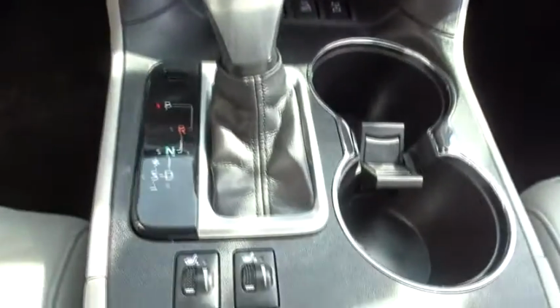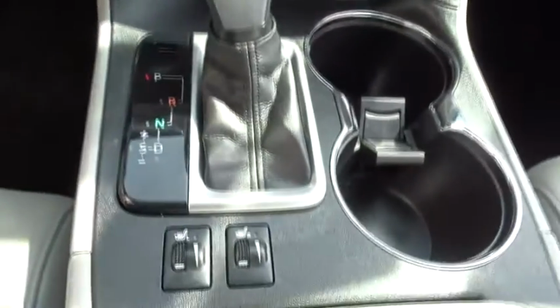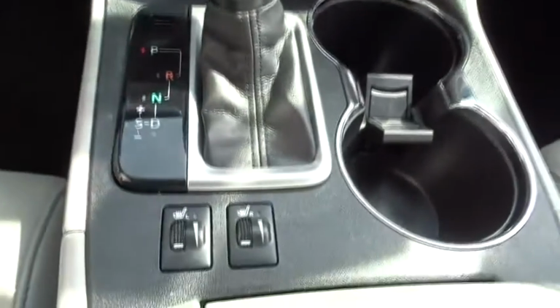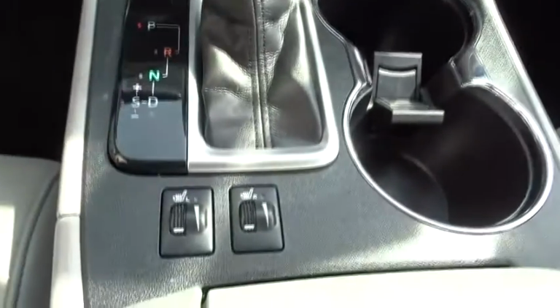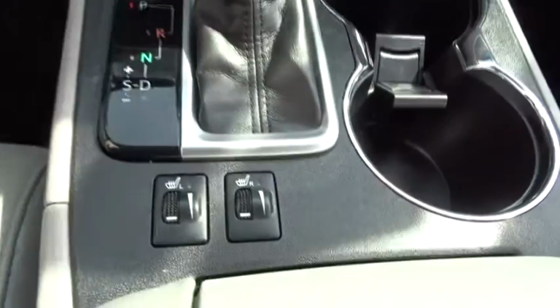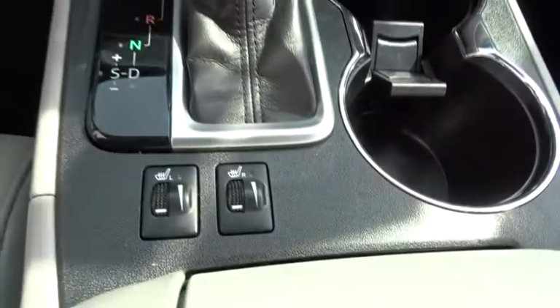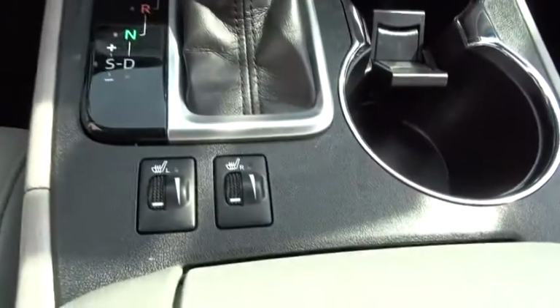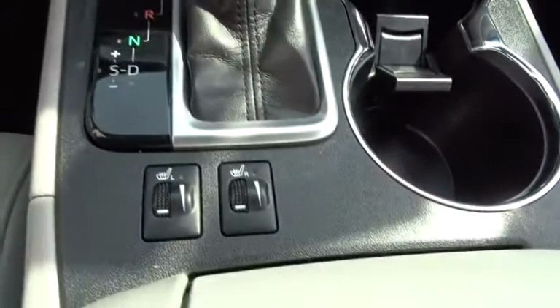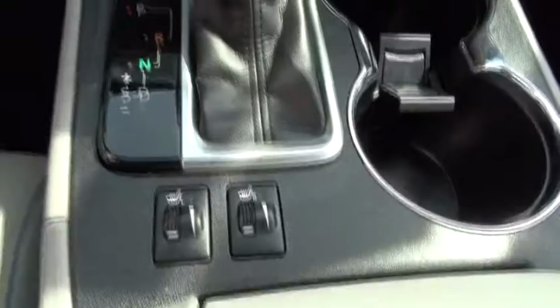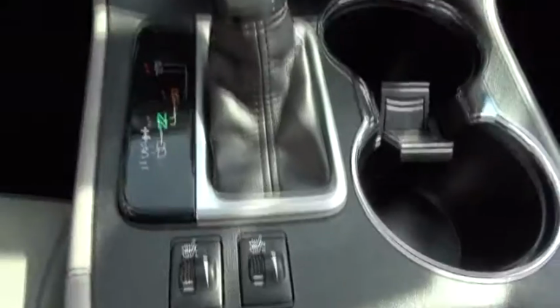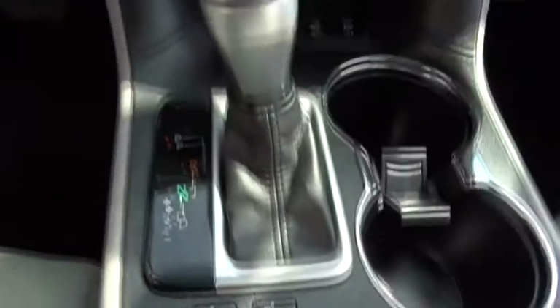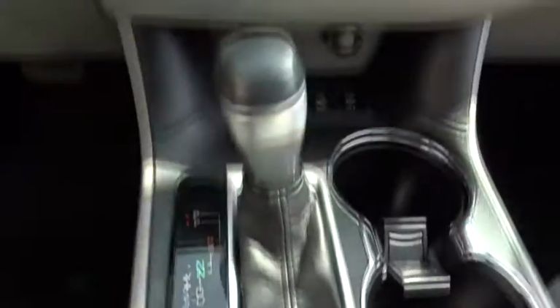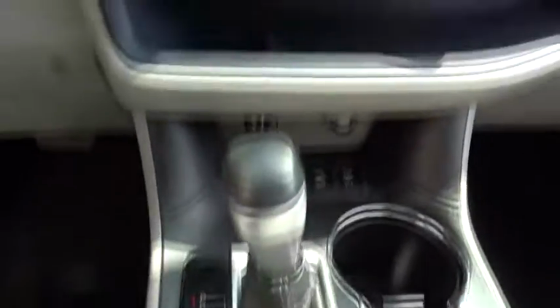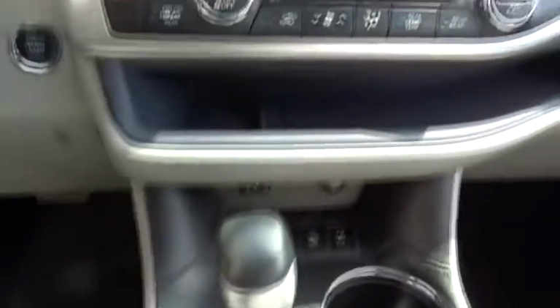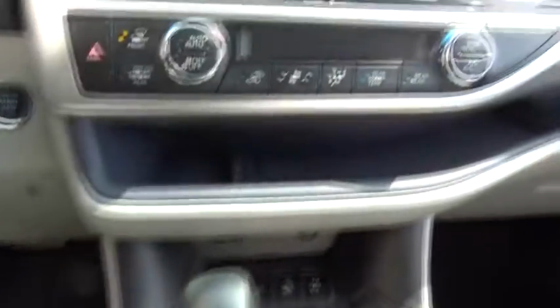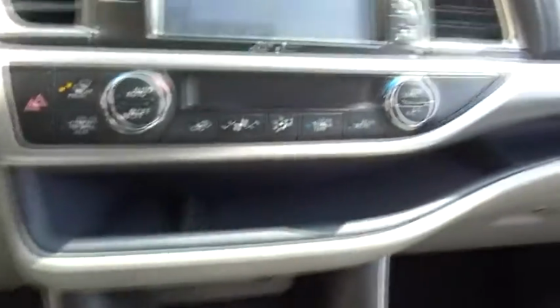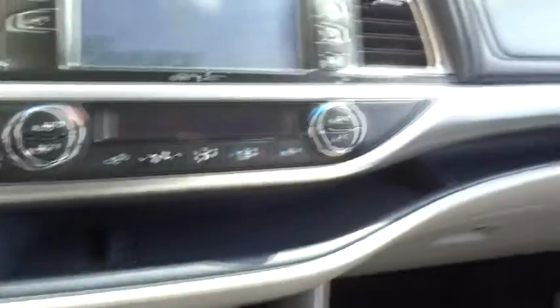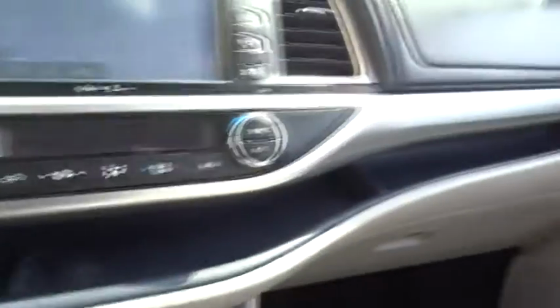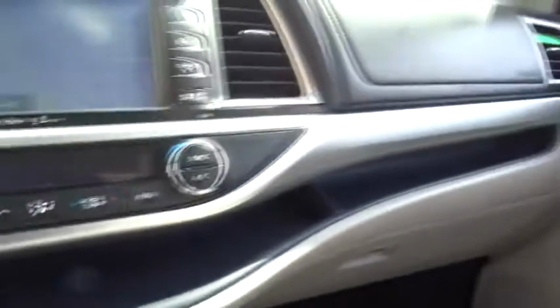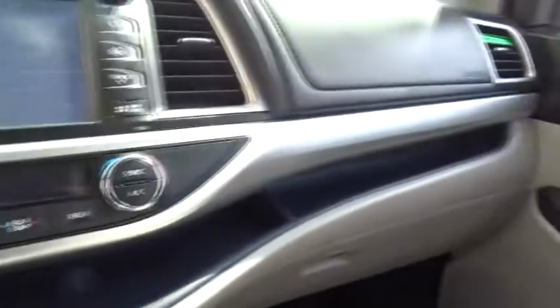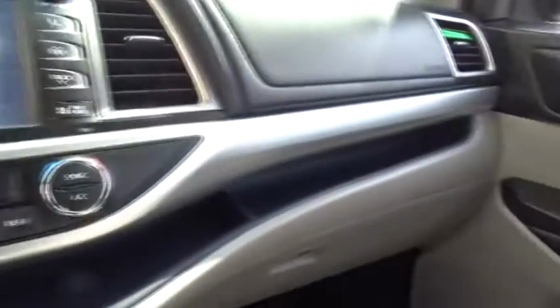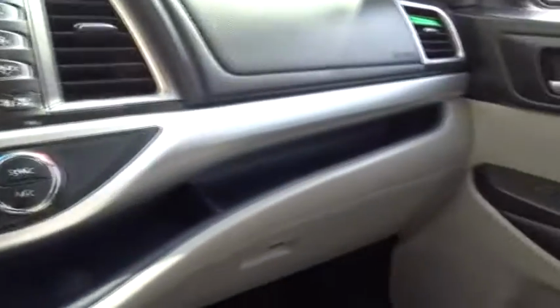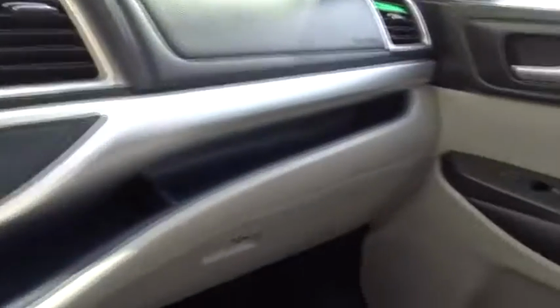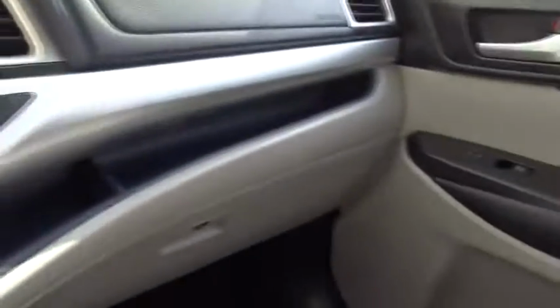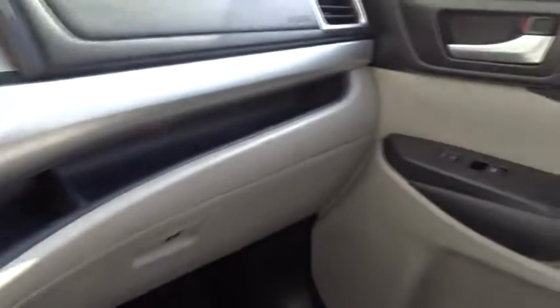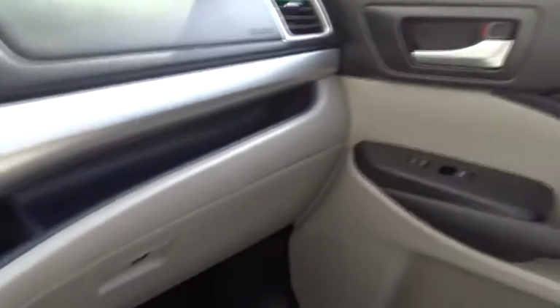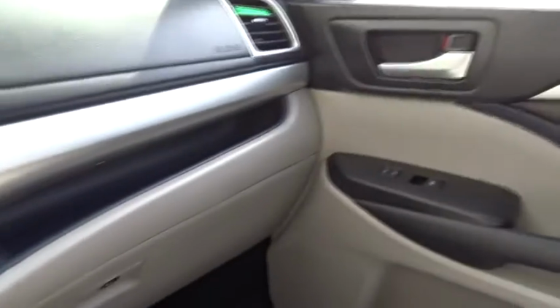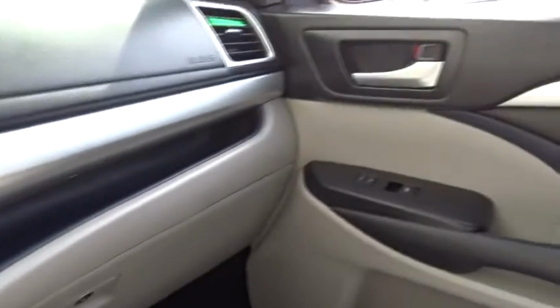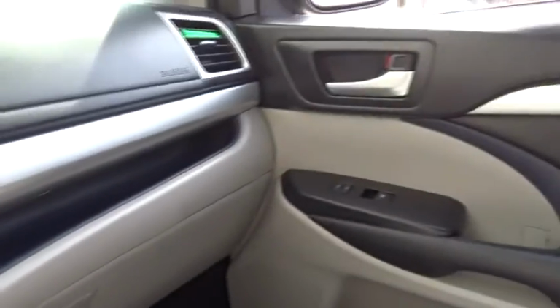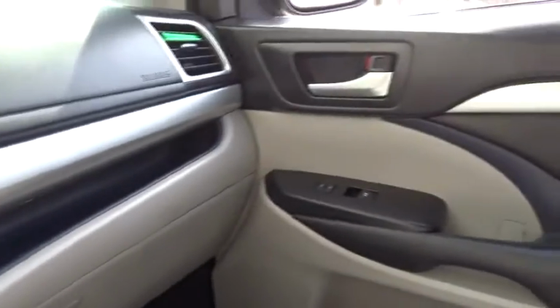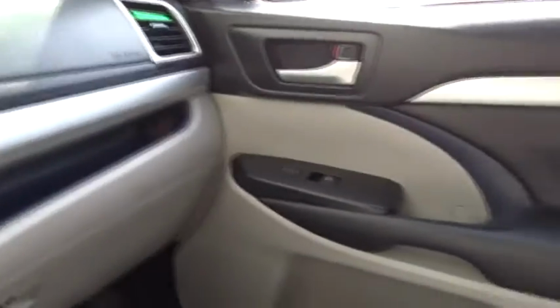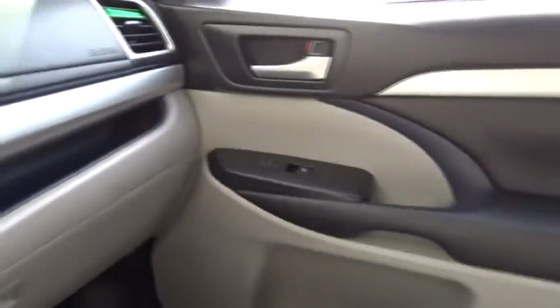Take this vehicle for a spin and see why so many shoppers are now proud owners. Take this vehicle first.